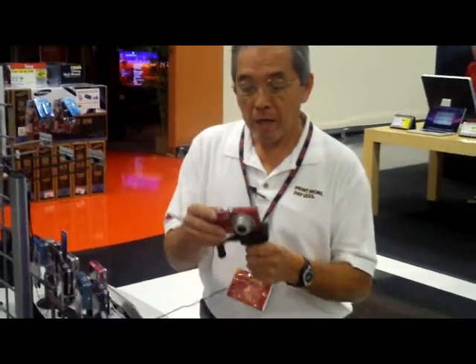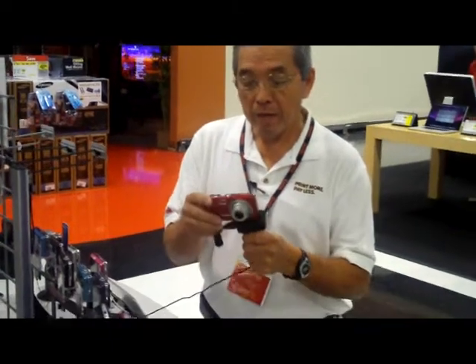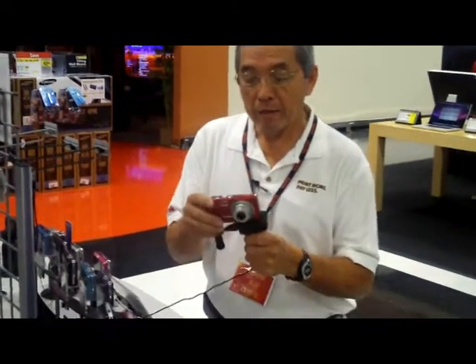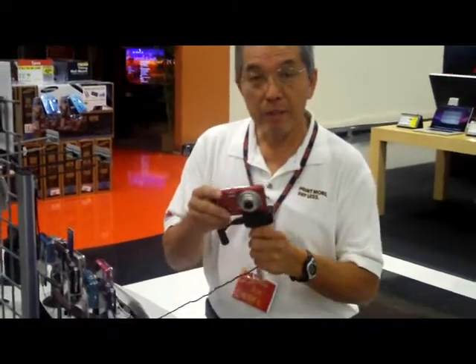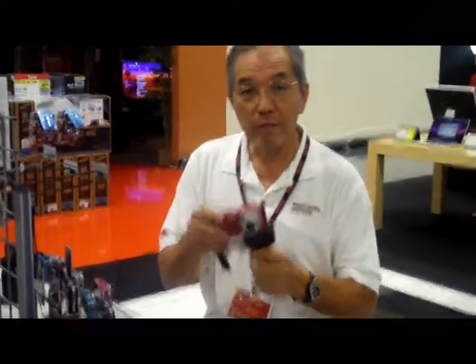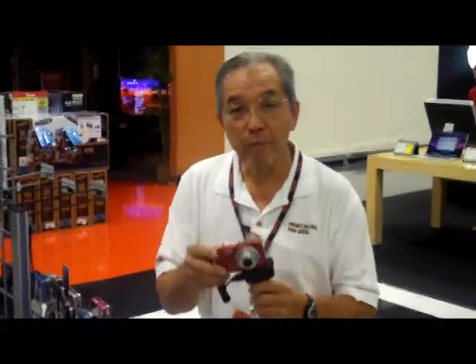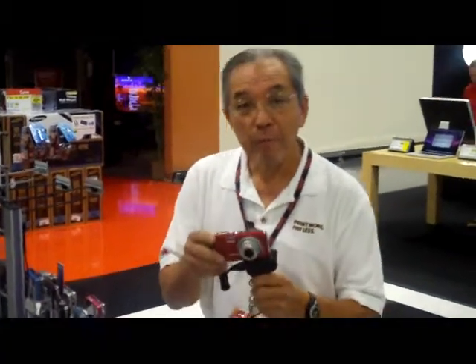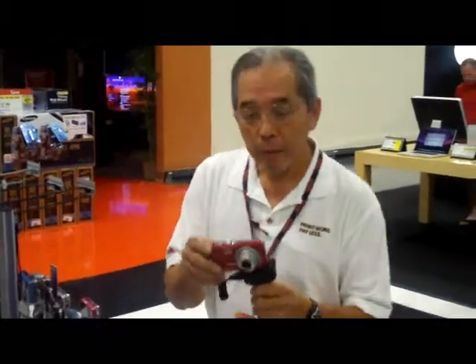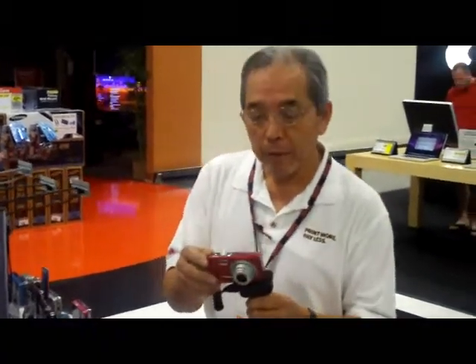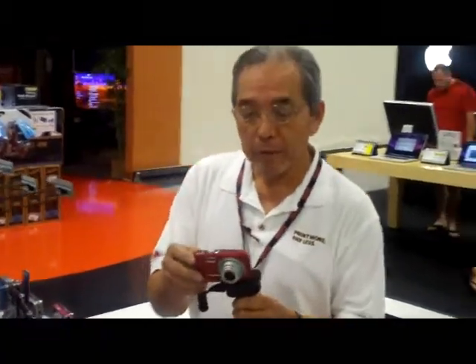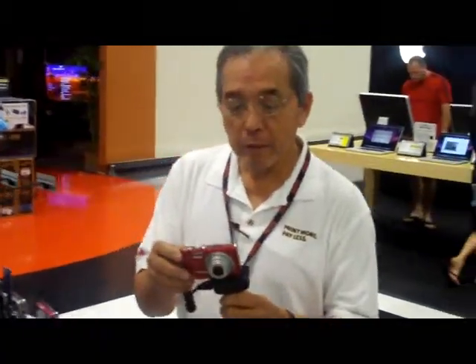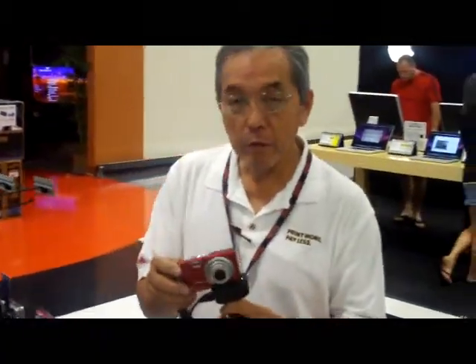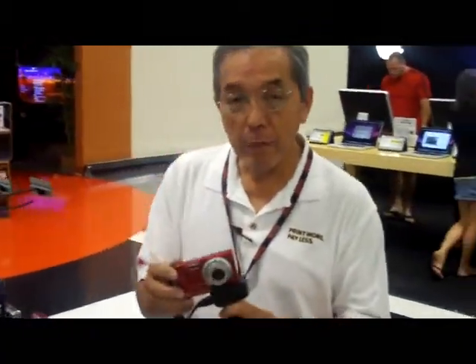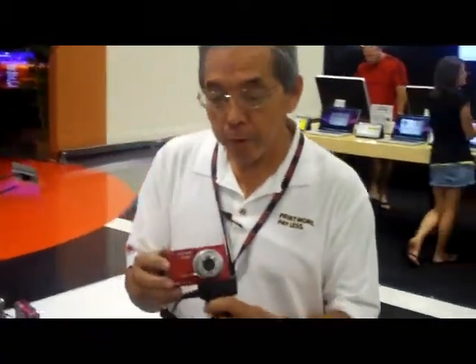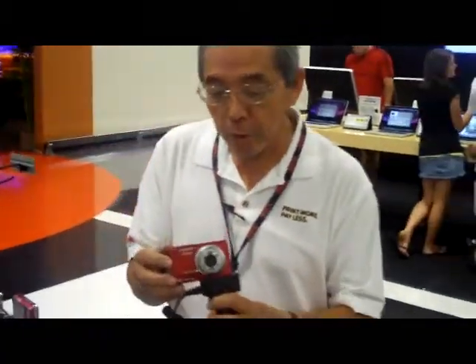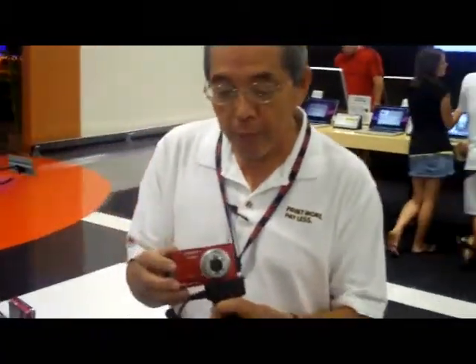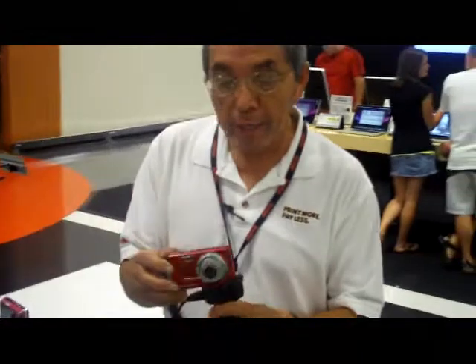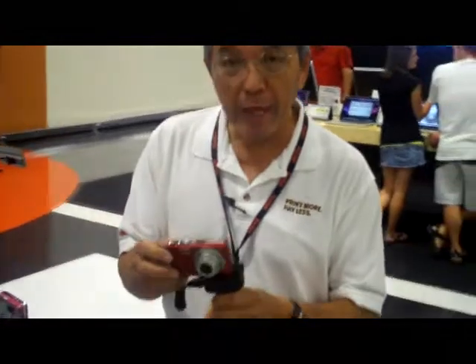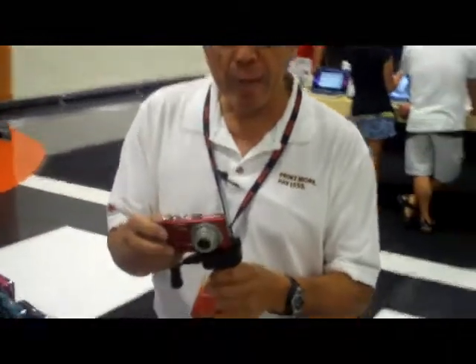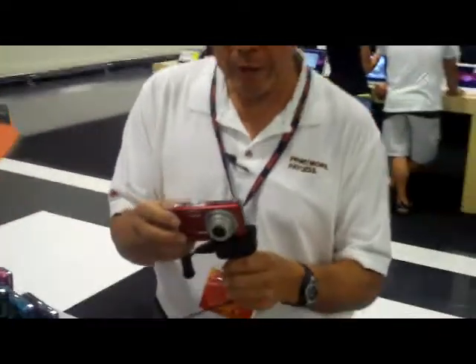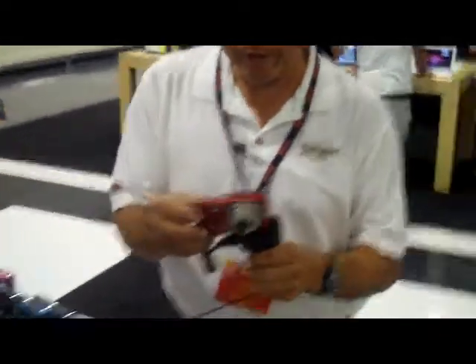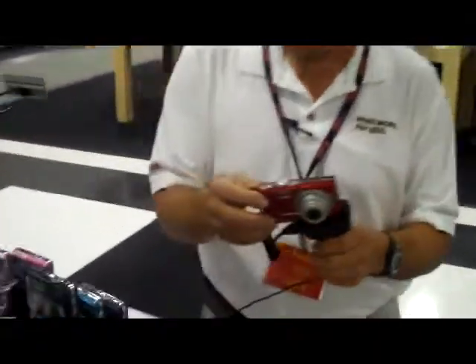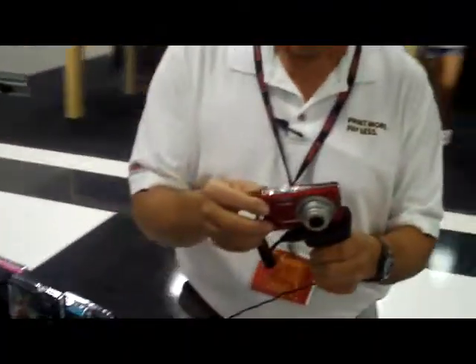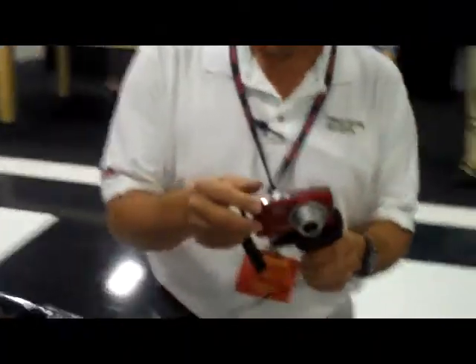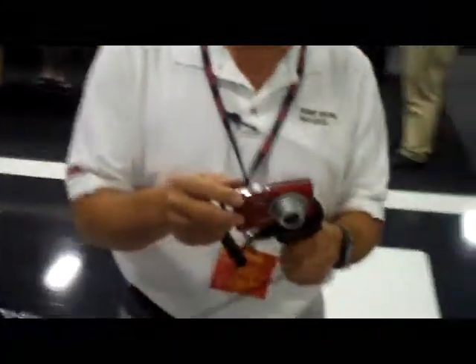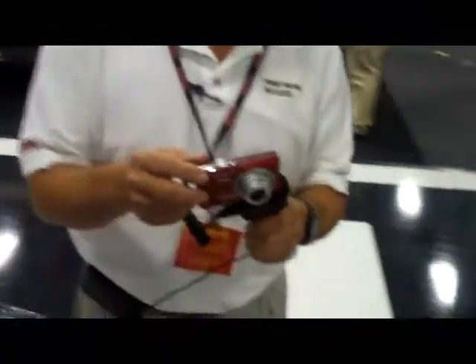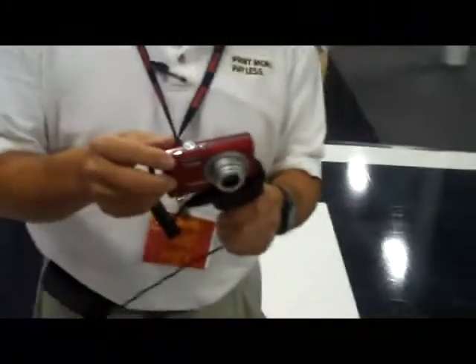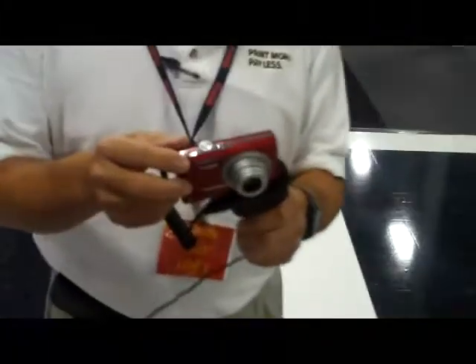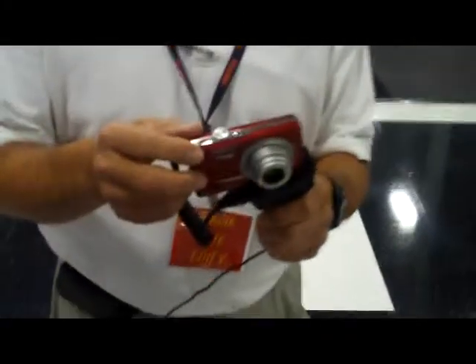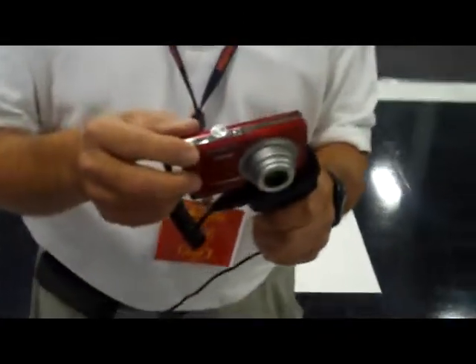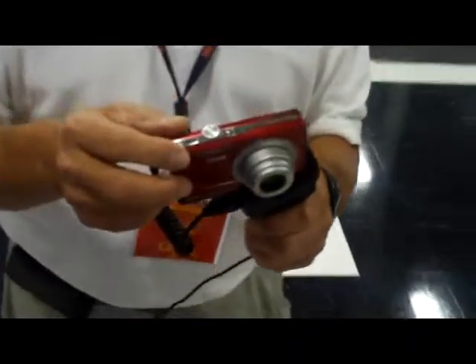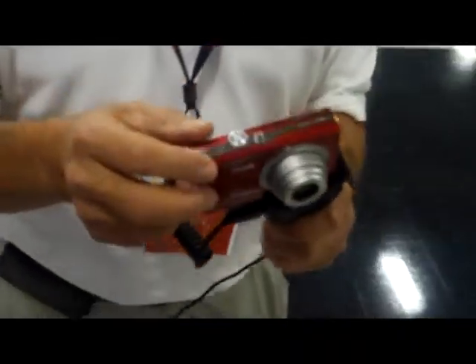Hi, this is Cliff. By the way, this is our new M380 camera here. It's very, very simple to operate.